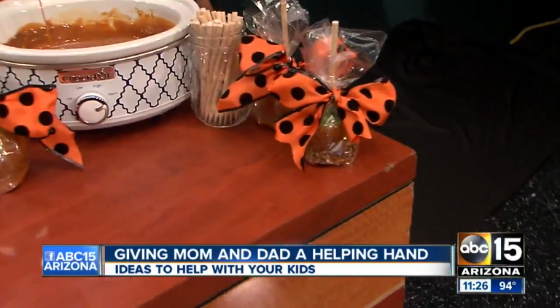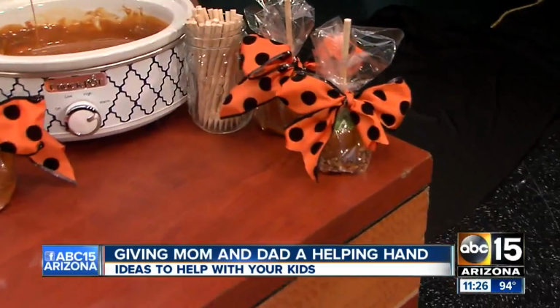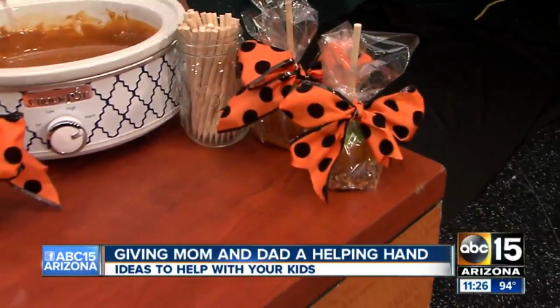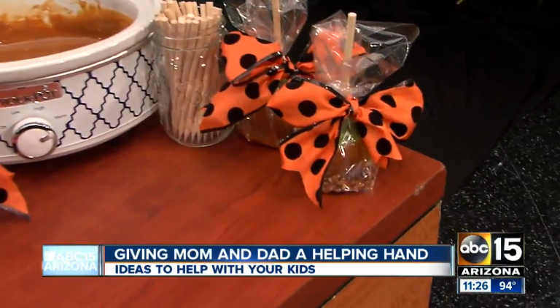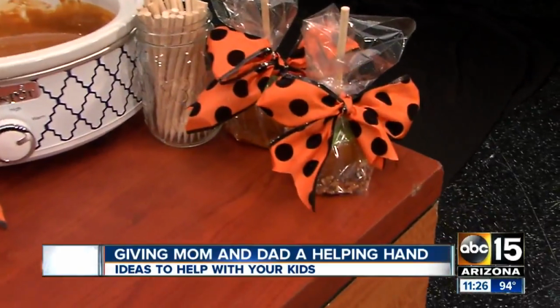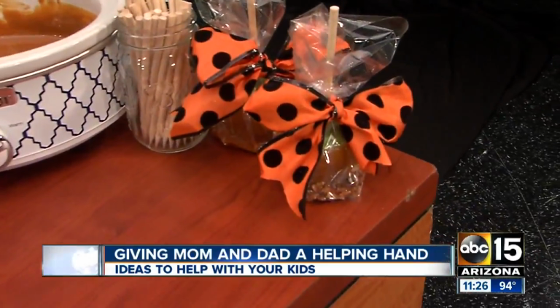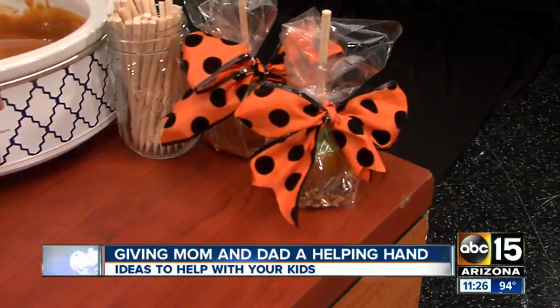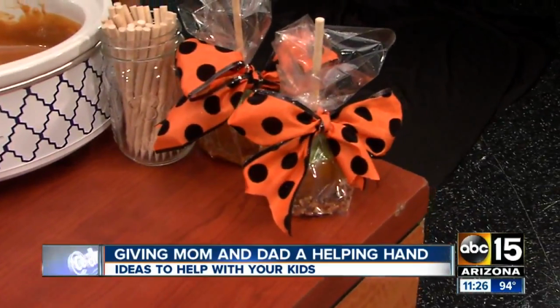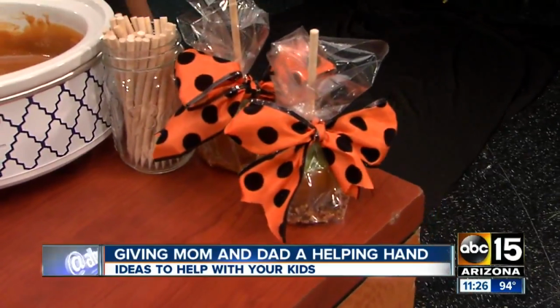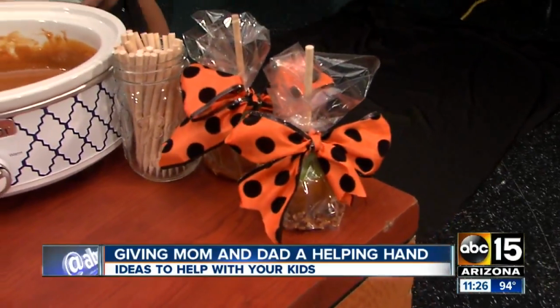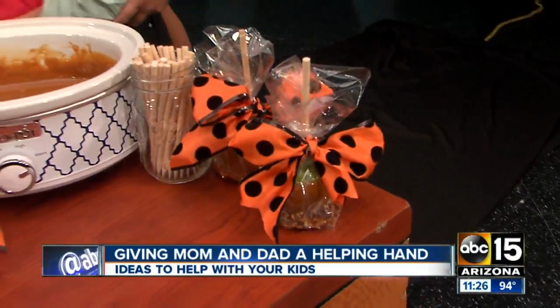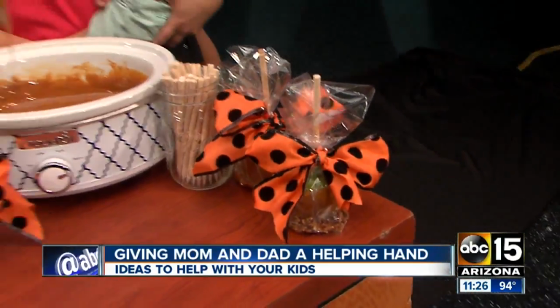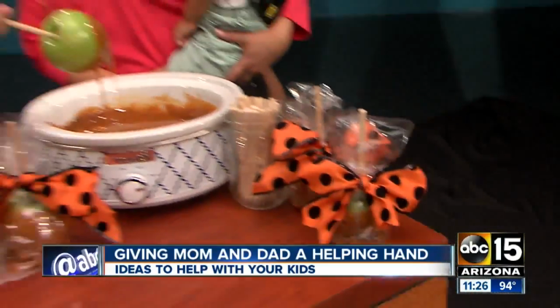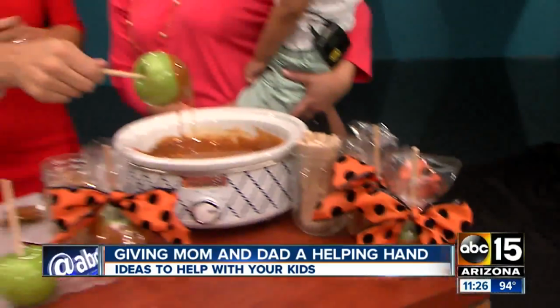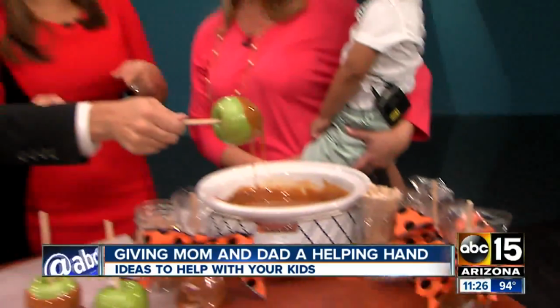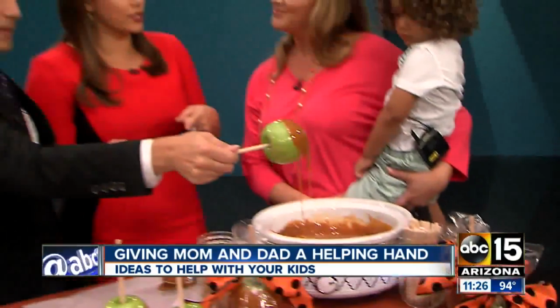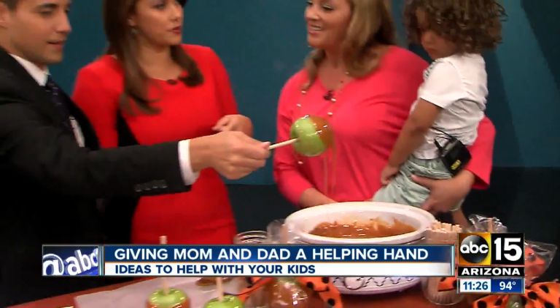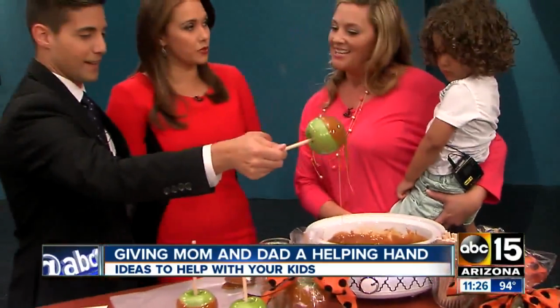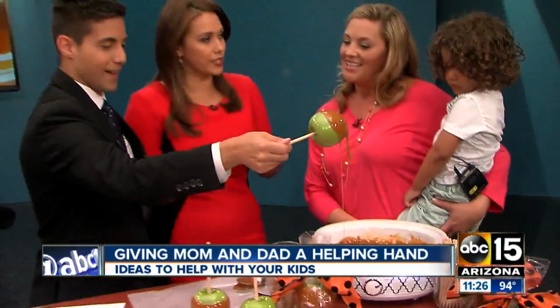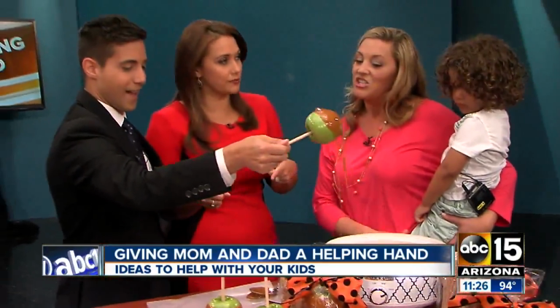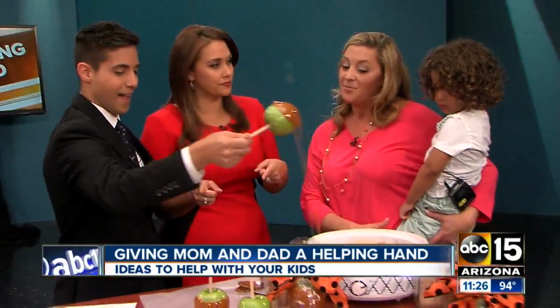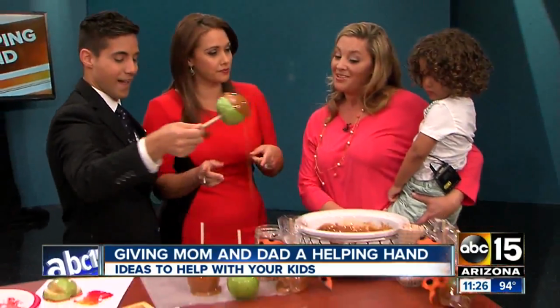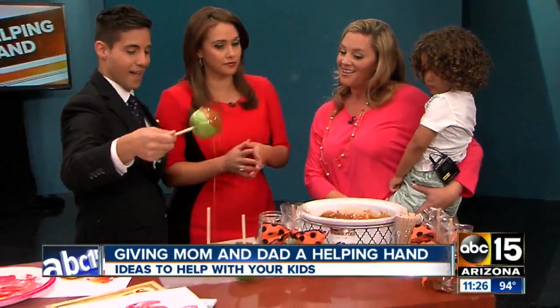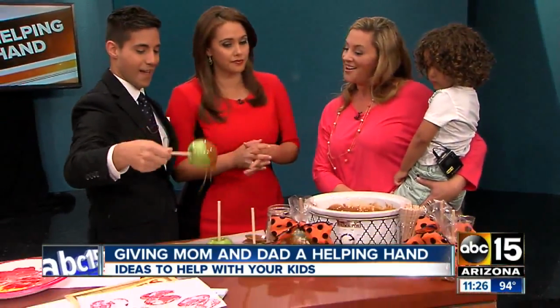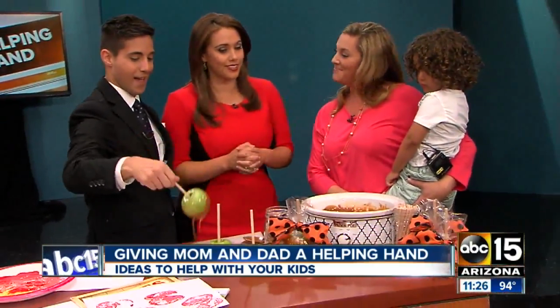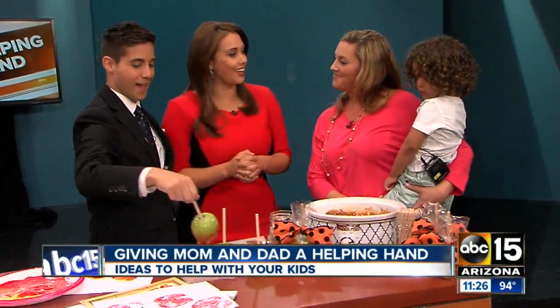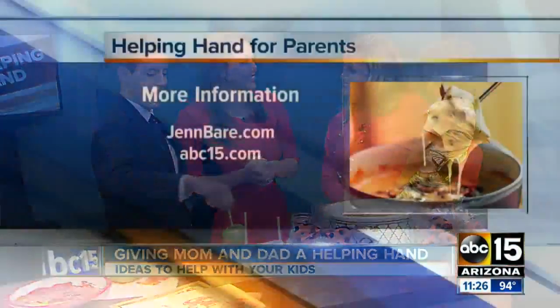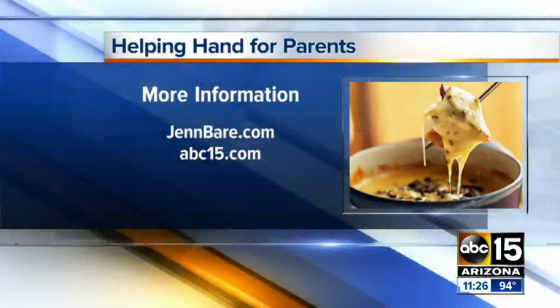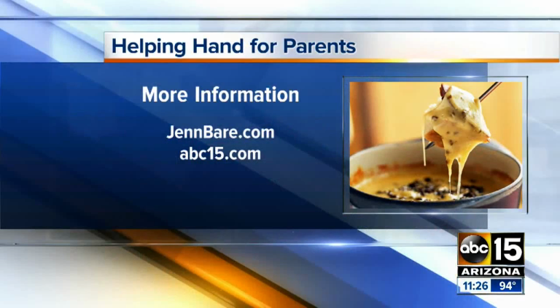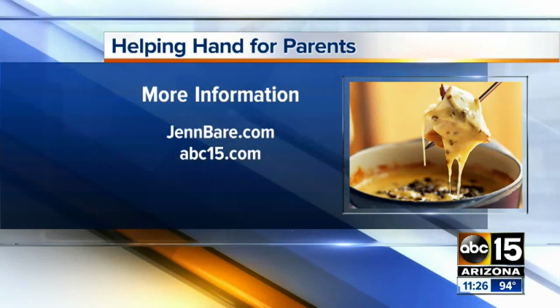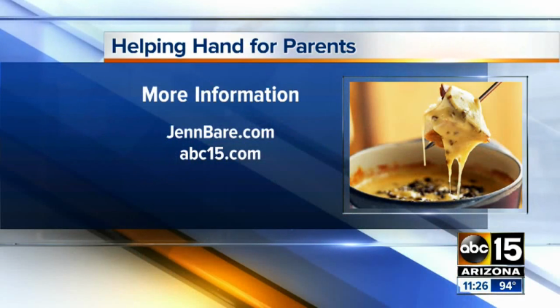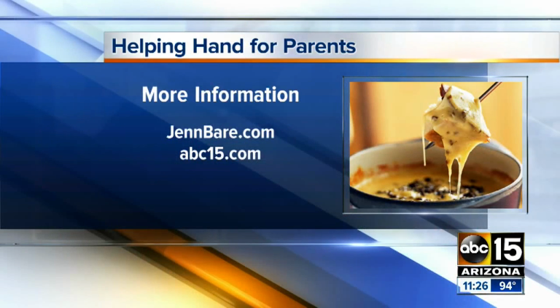You always have such great ideas. Thank you! Where can we find the recipe? JenBear.com. Thanks, Jen. Thank you.